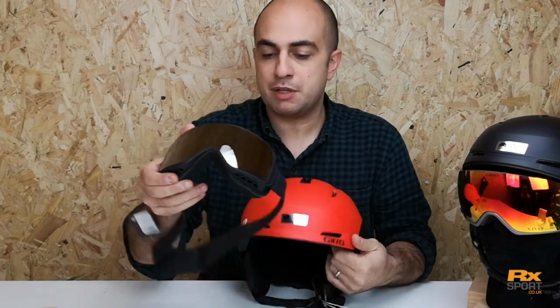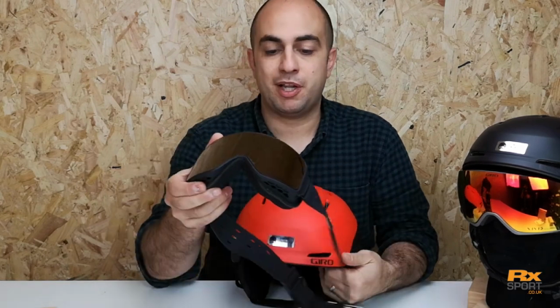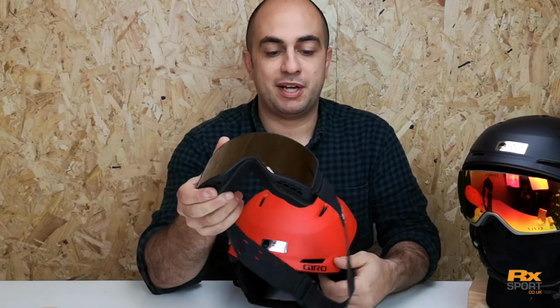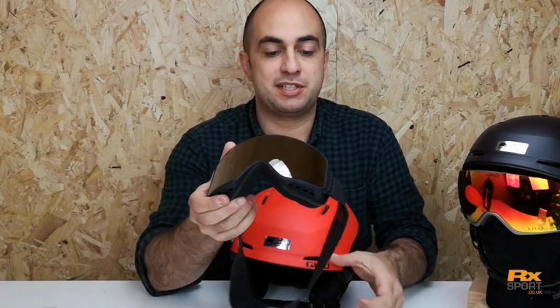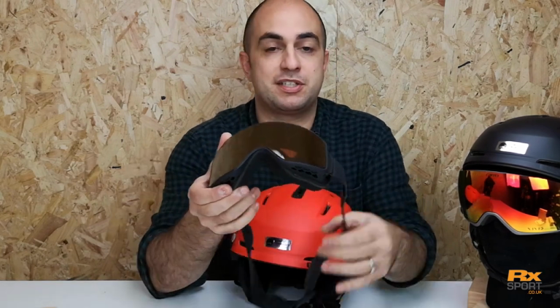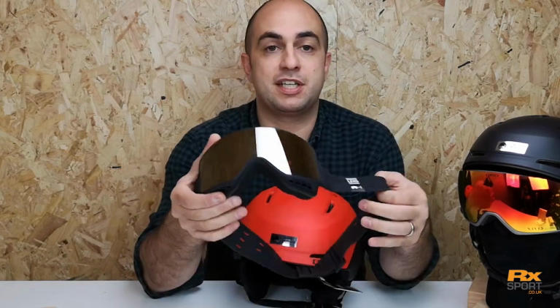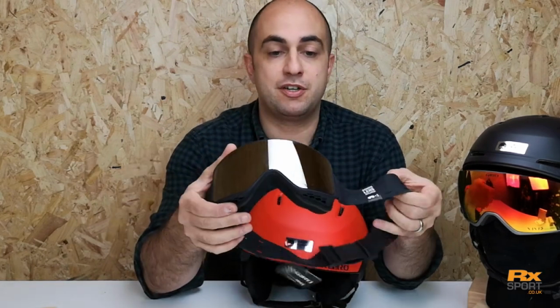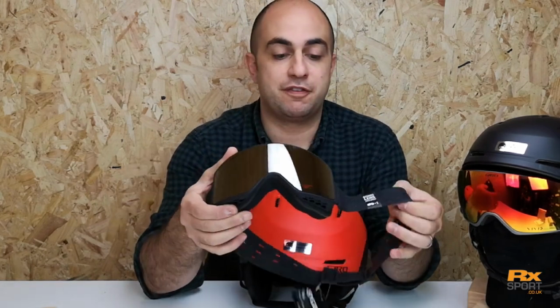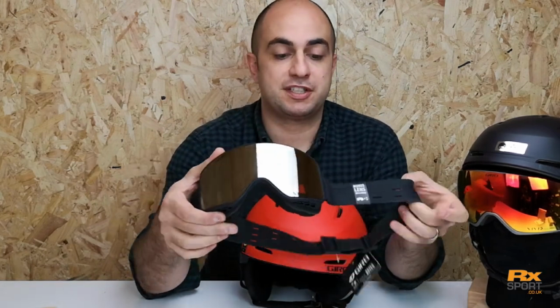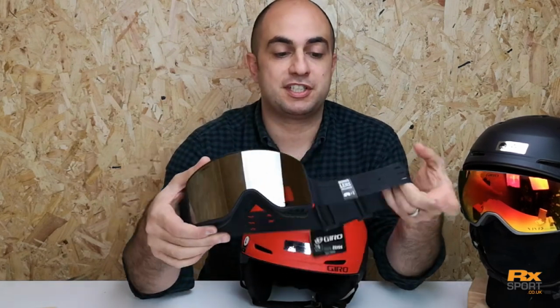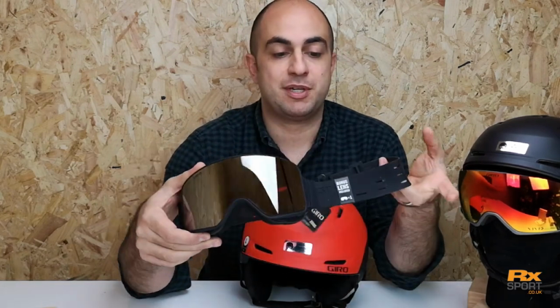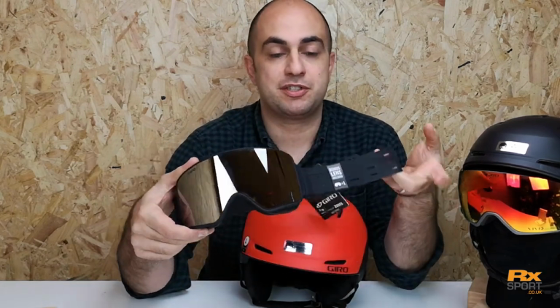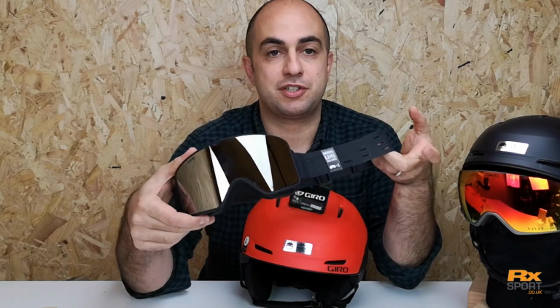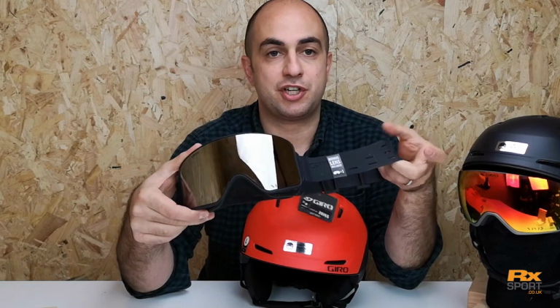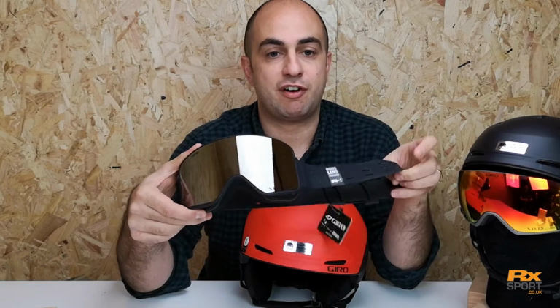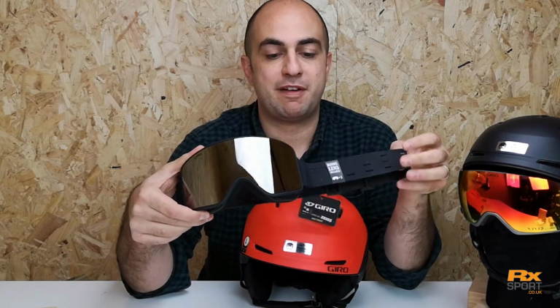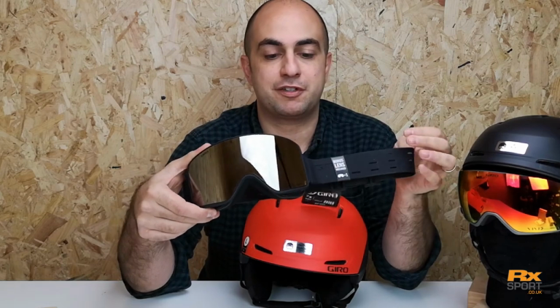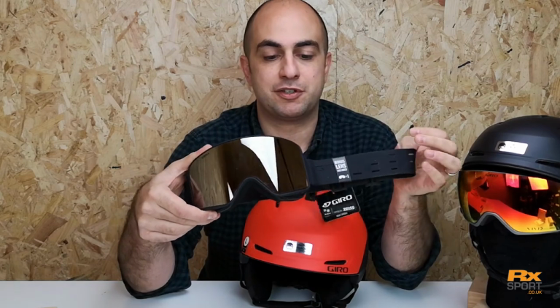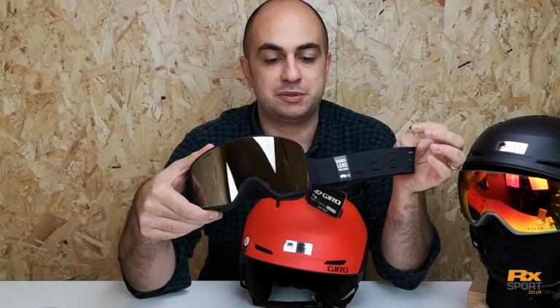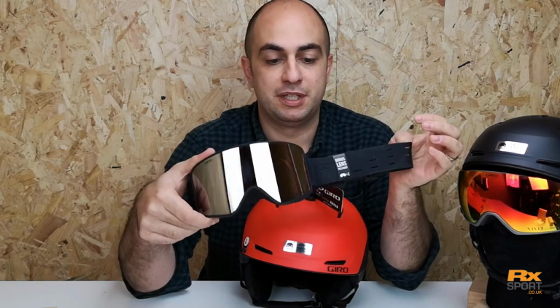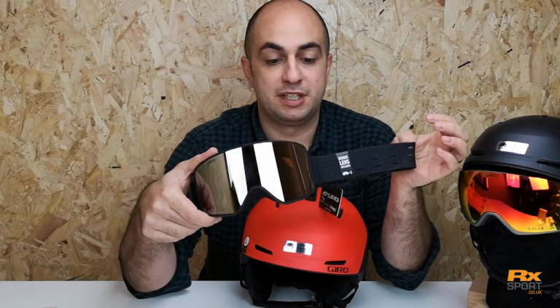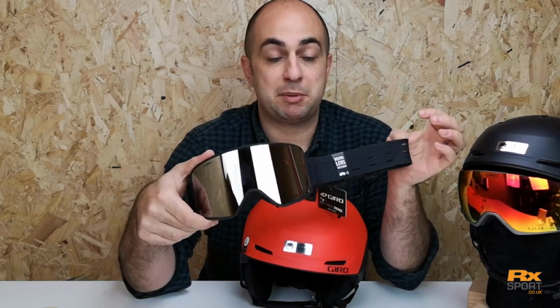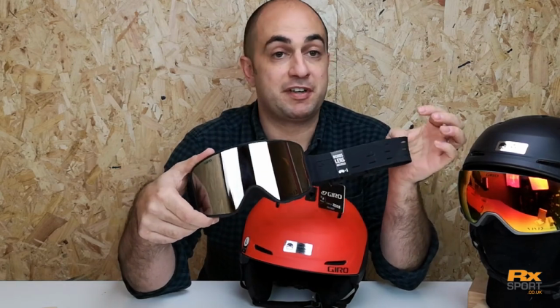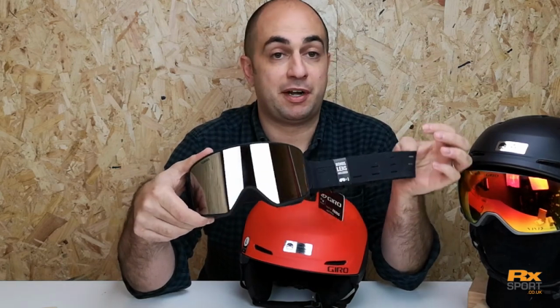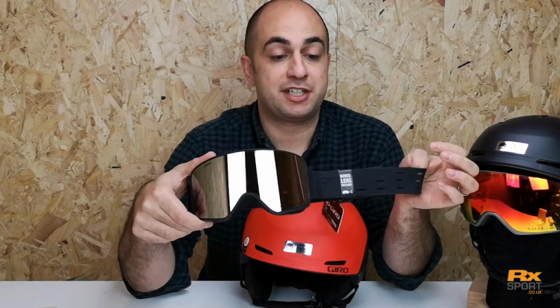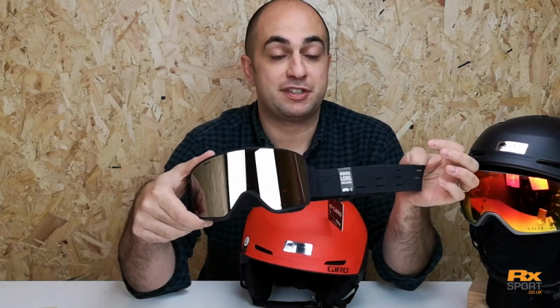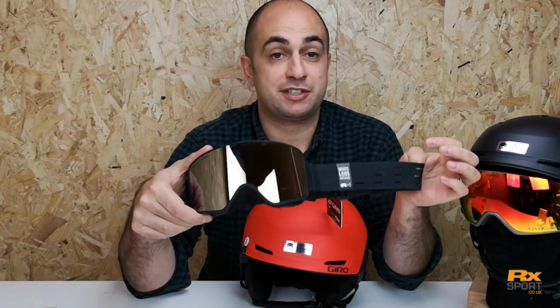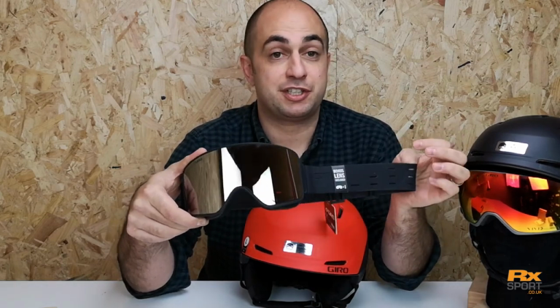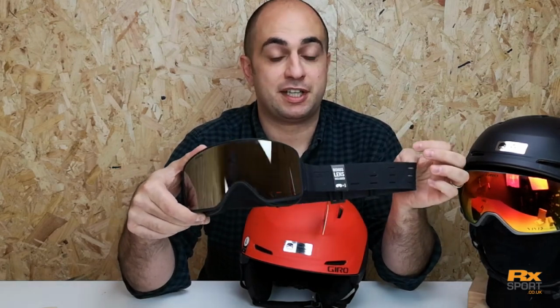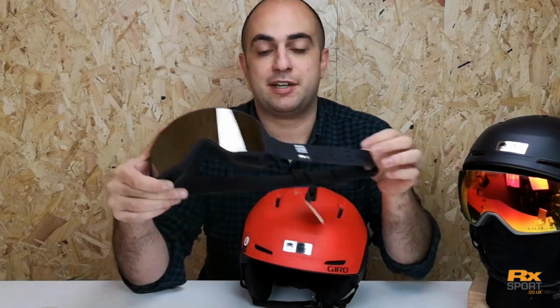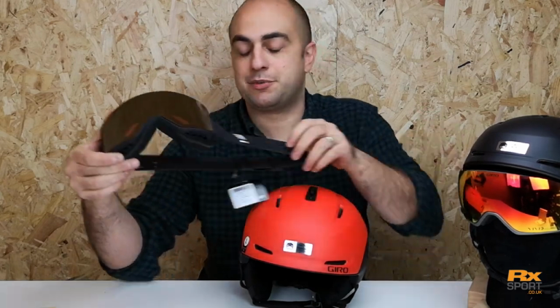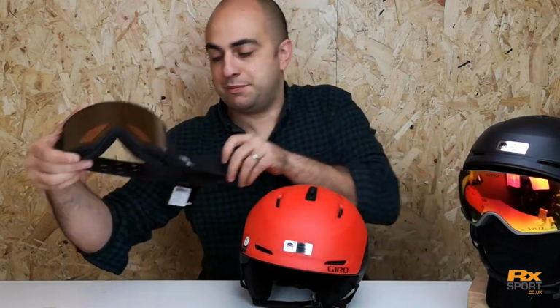By the way, this is also new for the season — this is the Gyro Method goggle, which we'll video separately, so check that out as well.